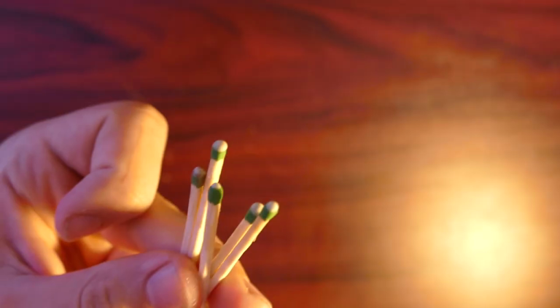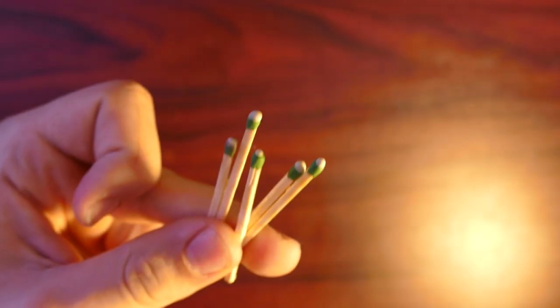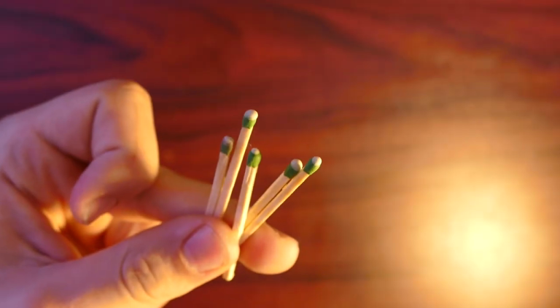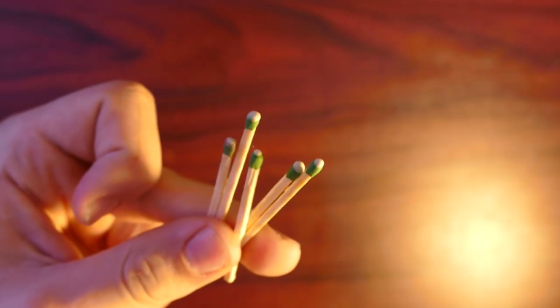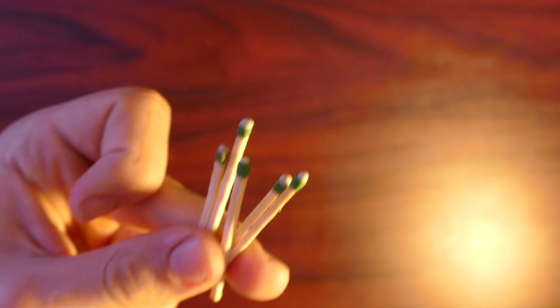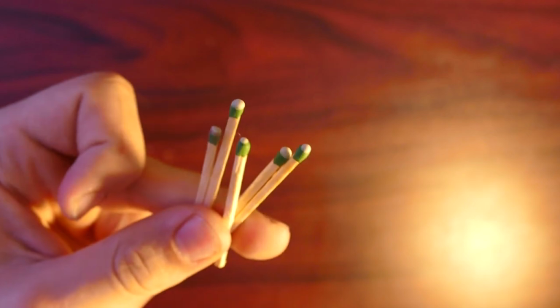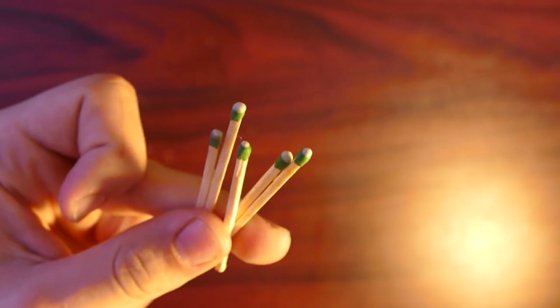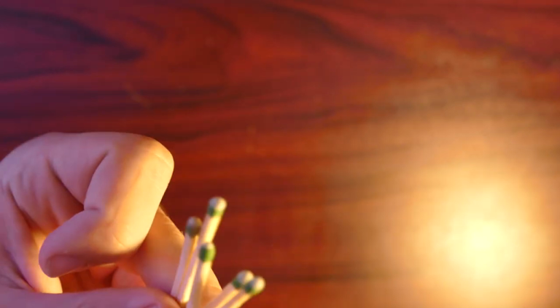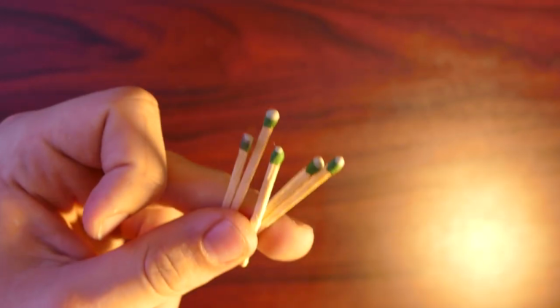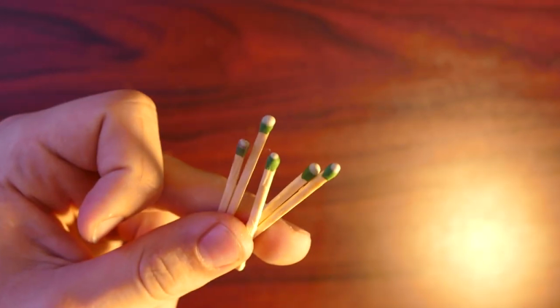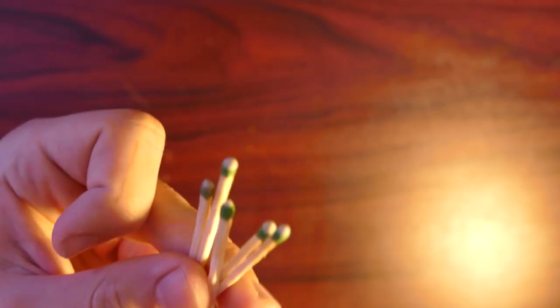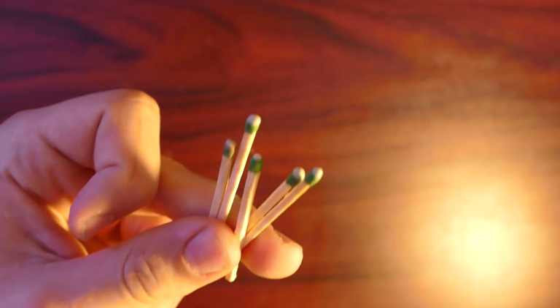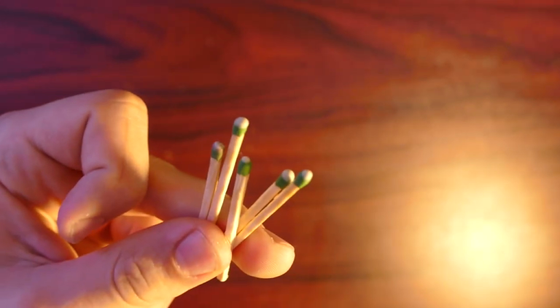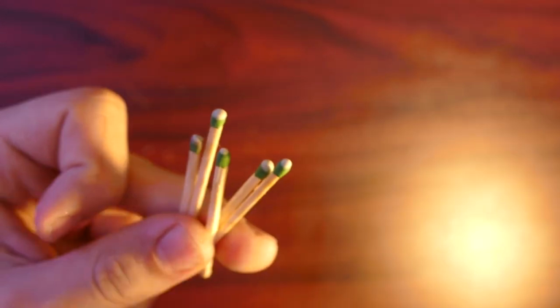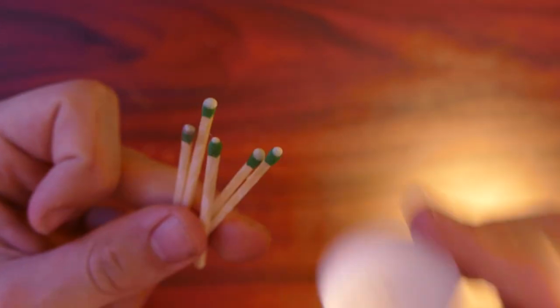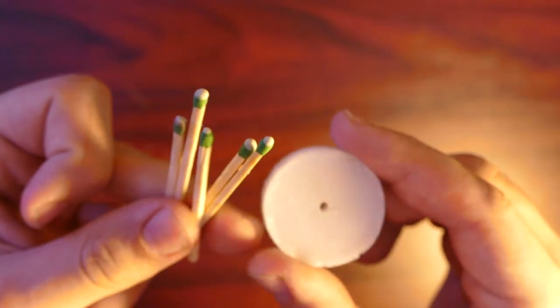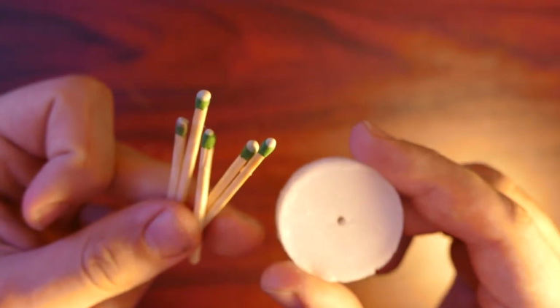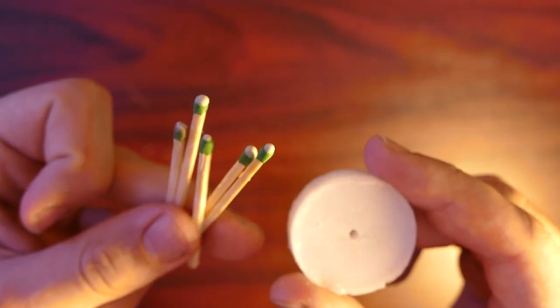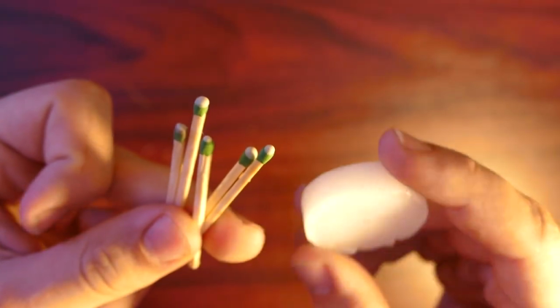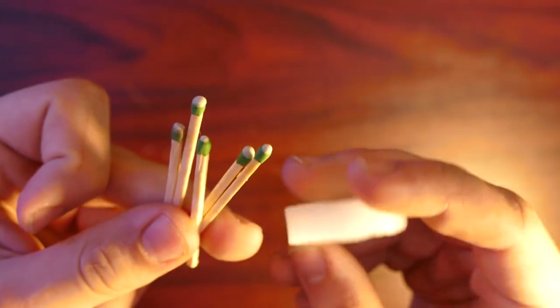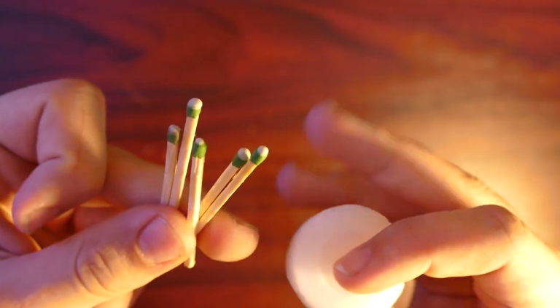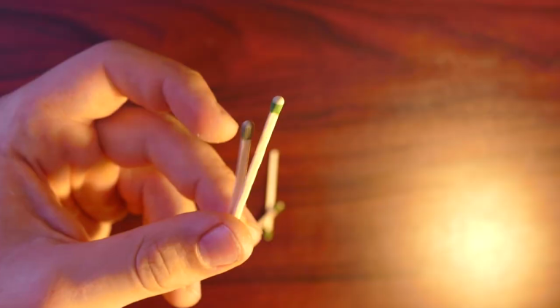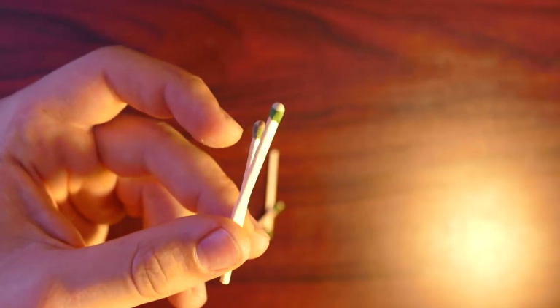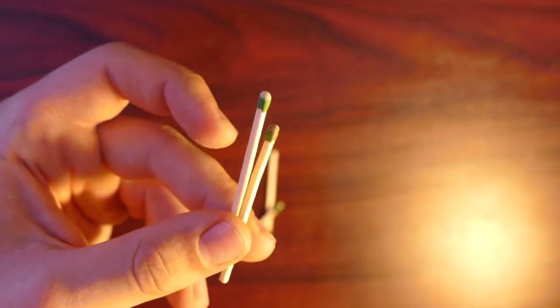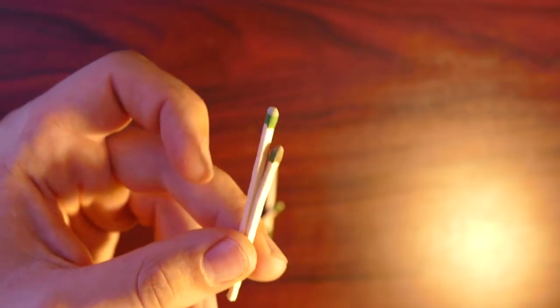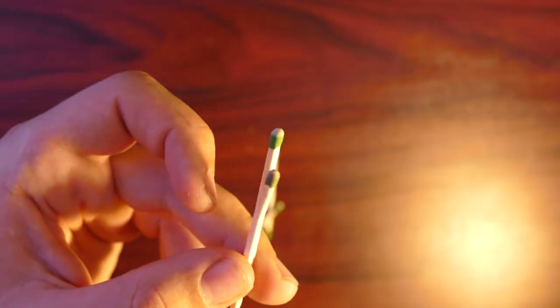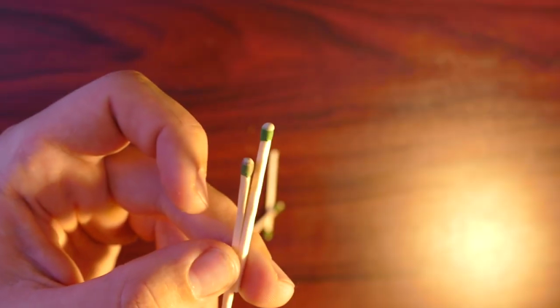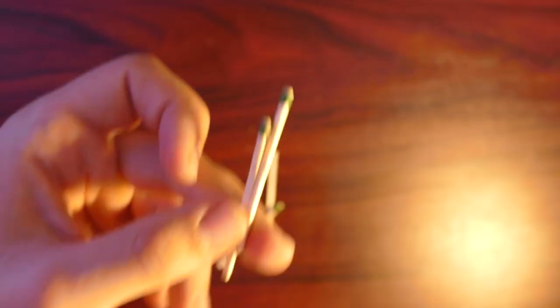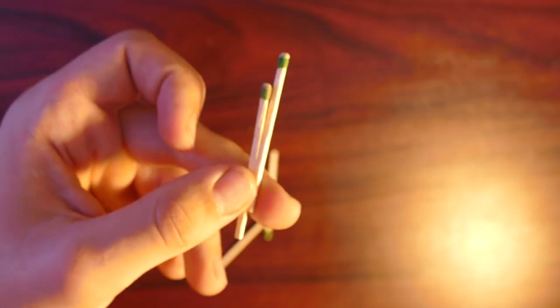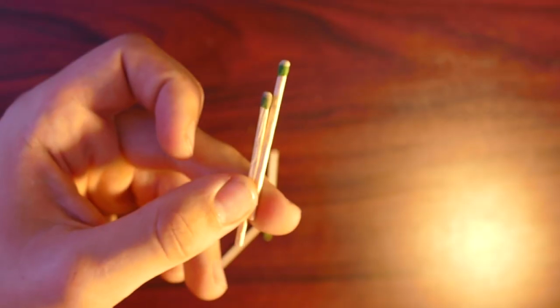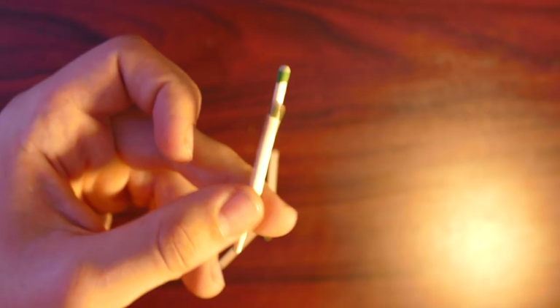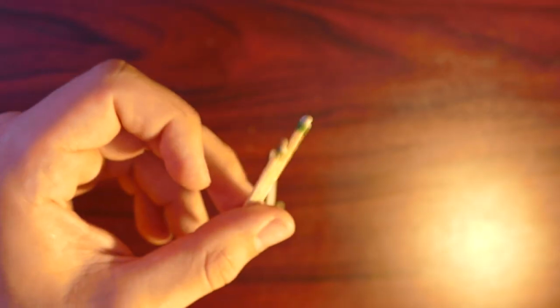All right, so for this next project, we're going to be using some matches and some wax from a candle. I'm going to show you how to make some waterproof matches.